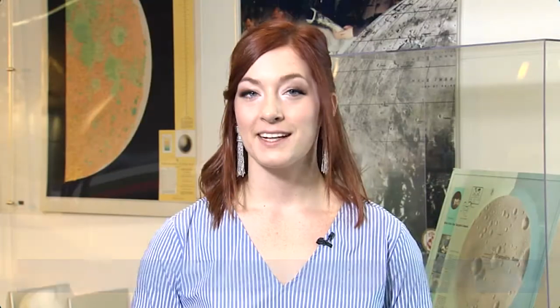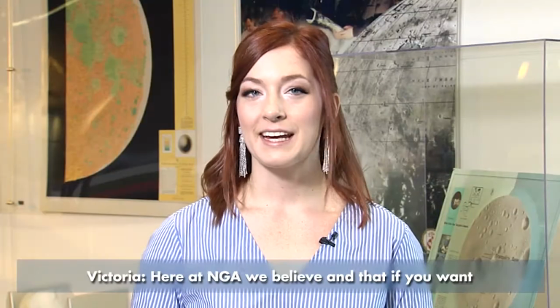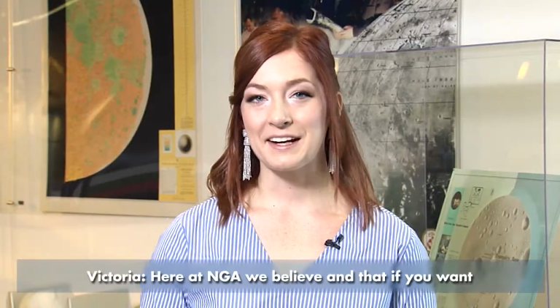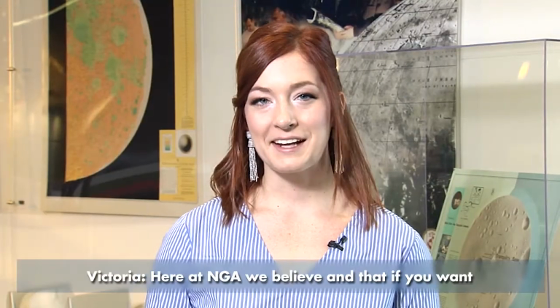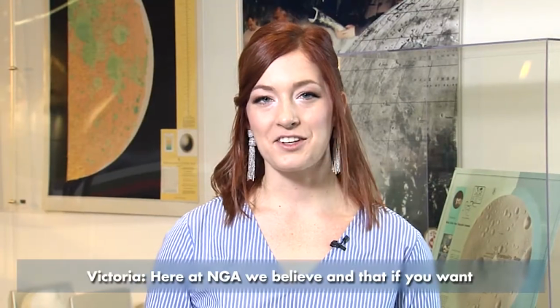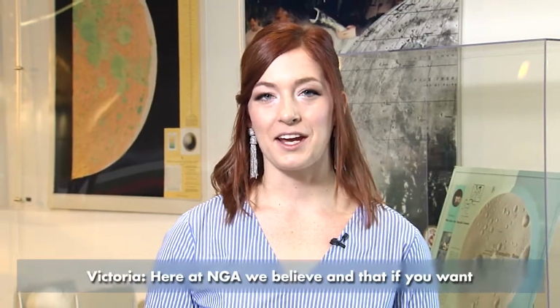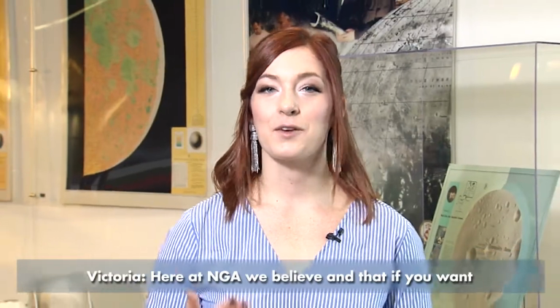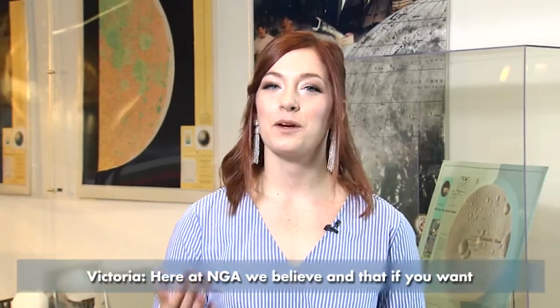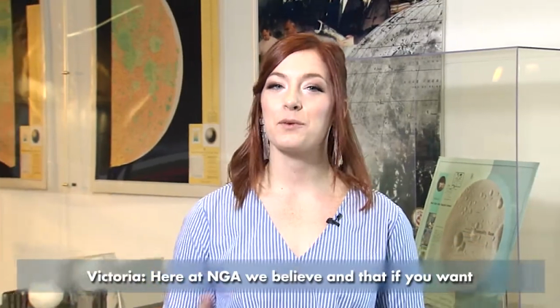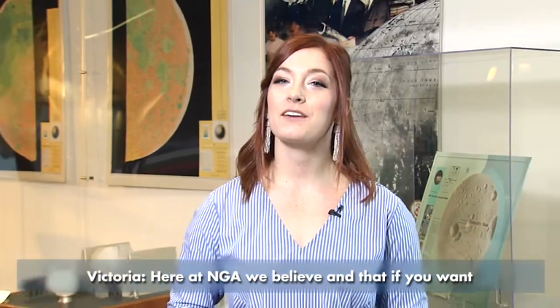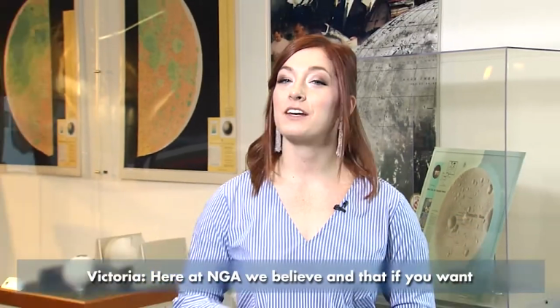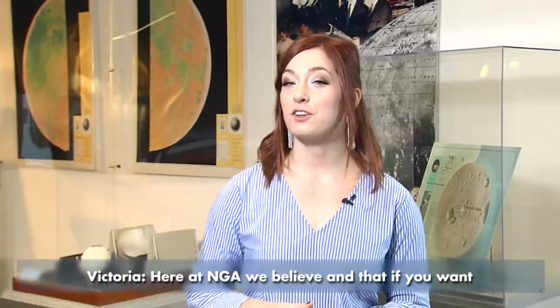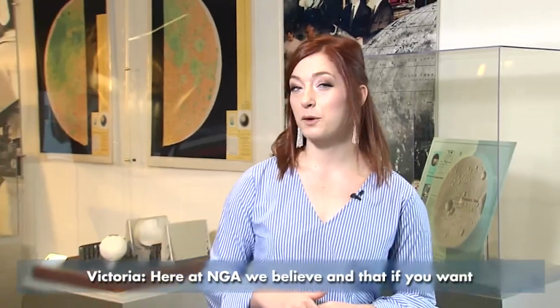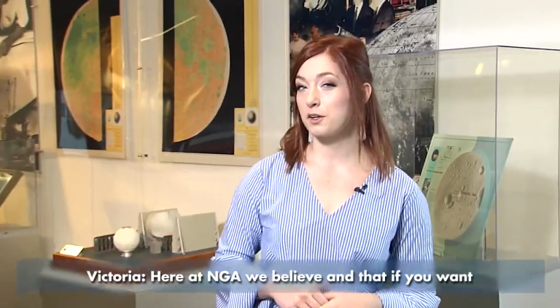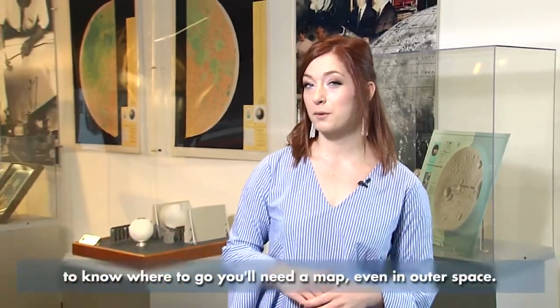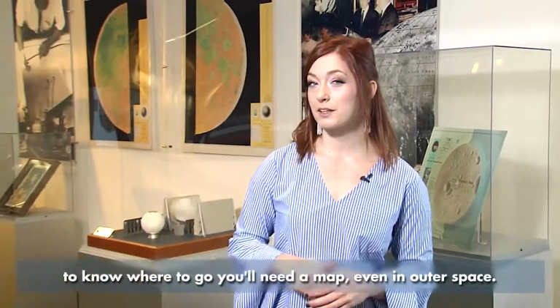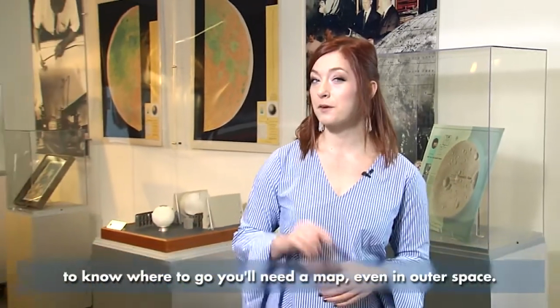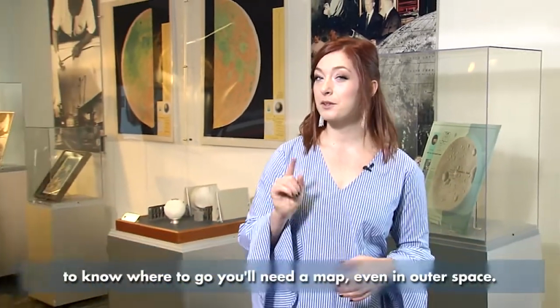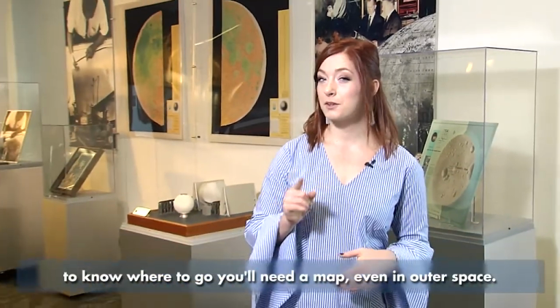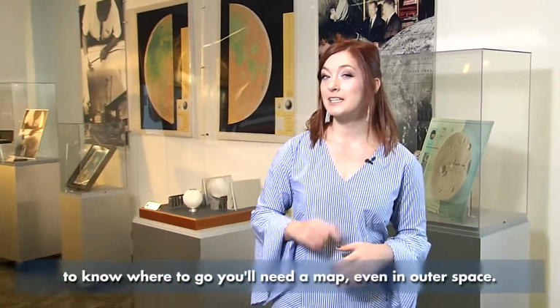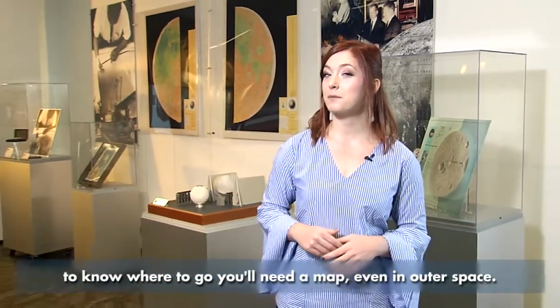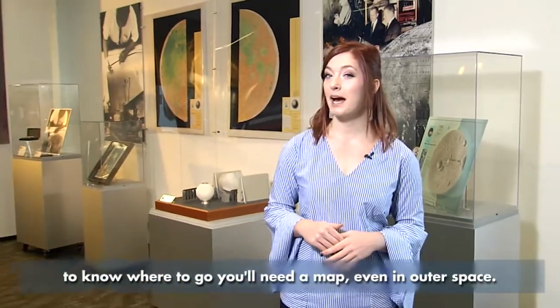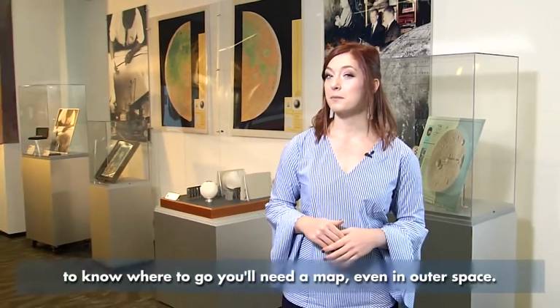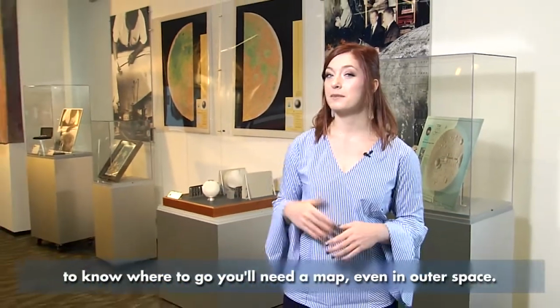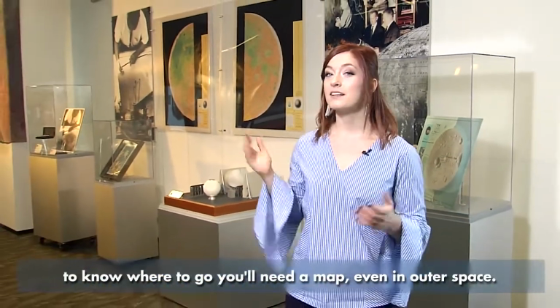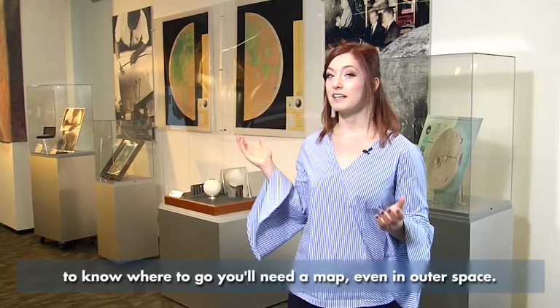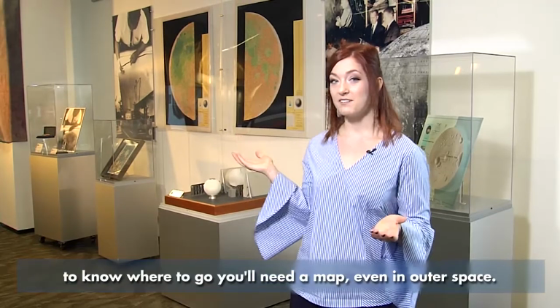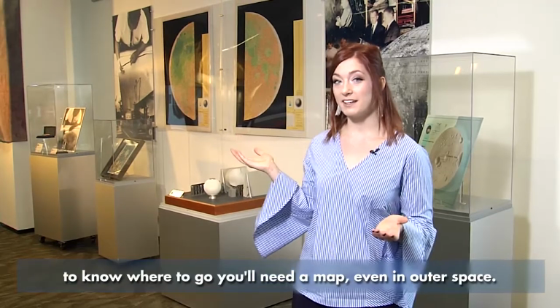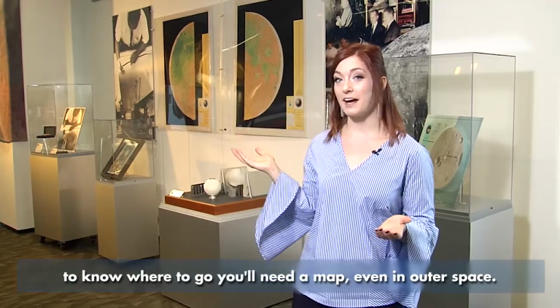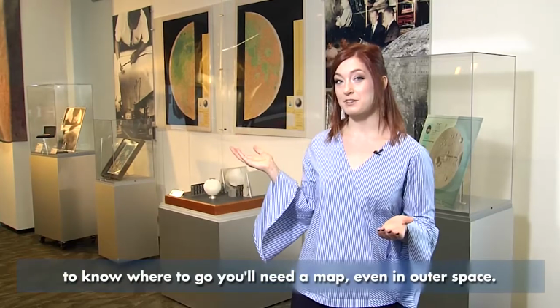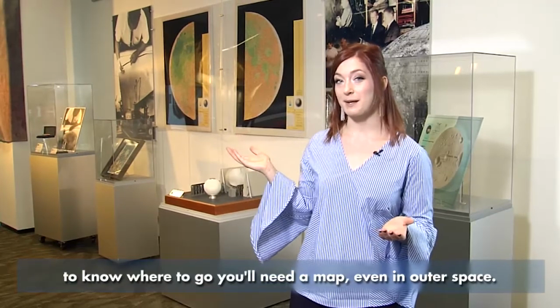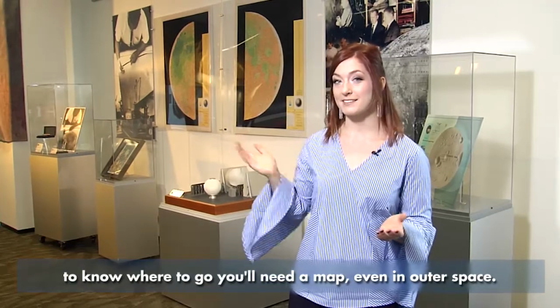Here at NGA, we believe that if you want to know where to go, you'll need a map, even in outer space.